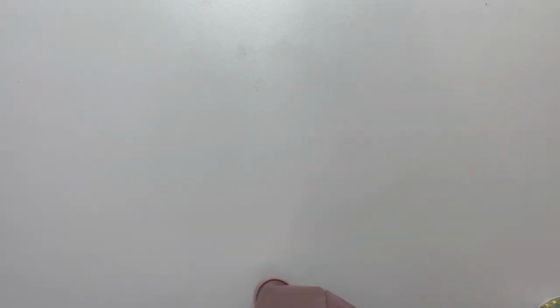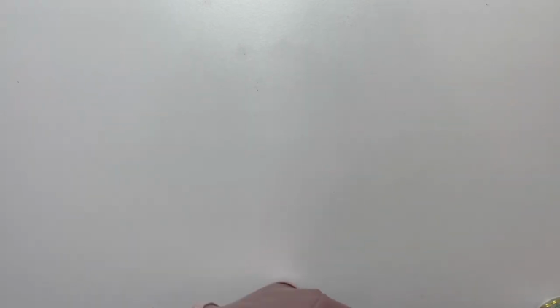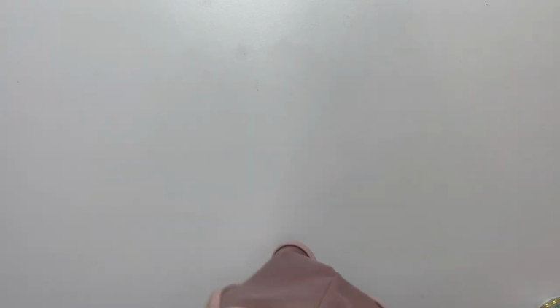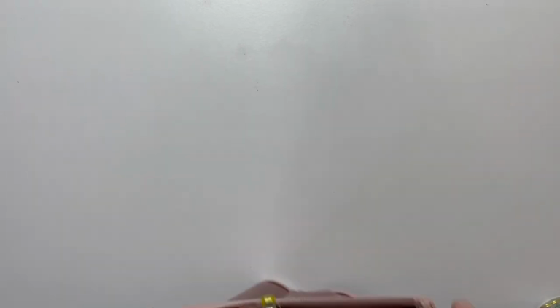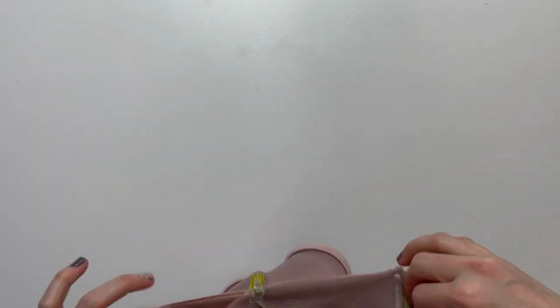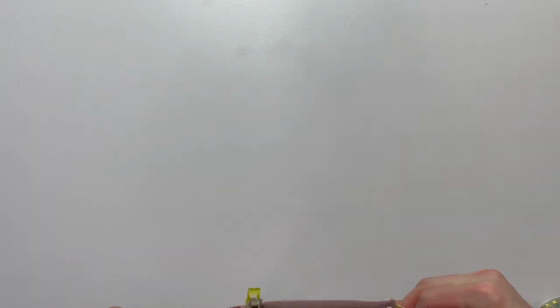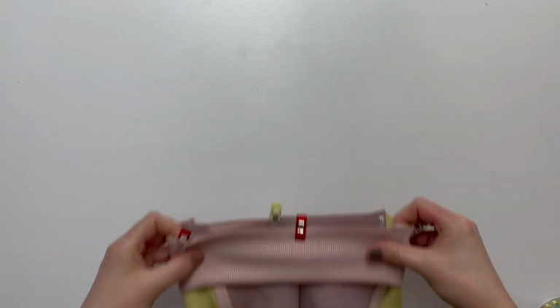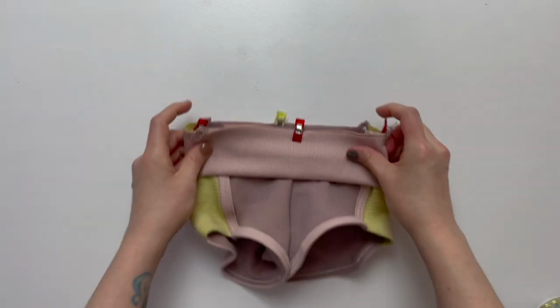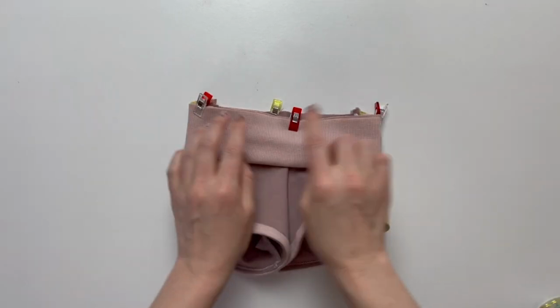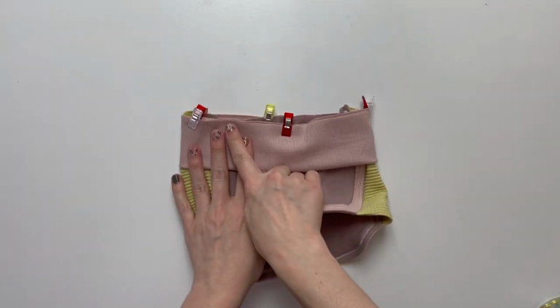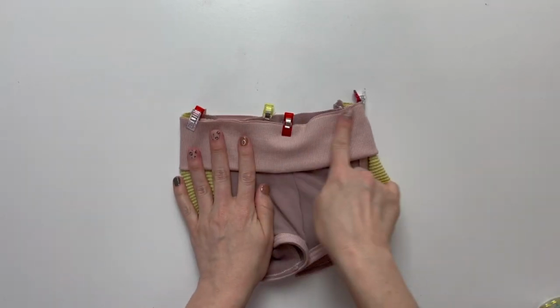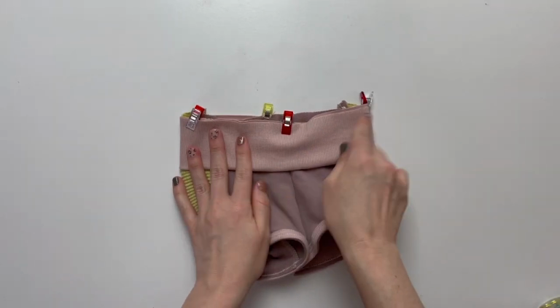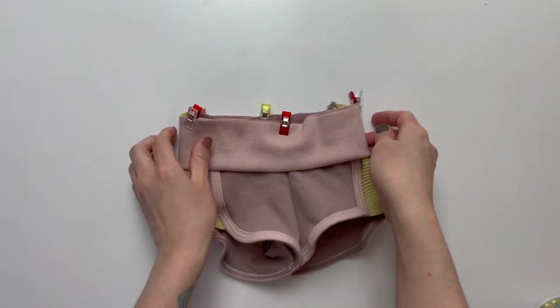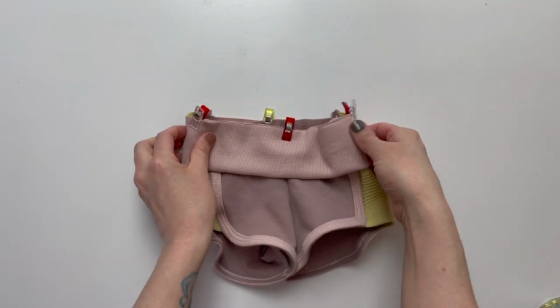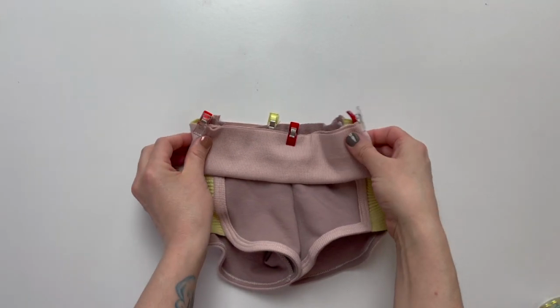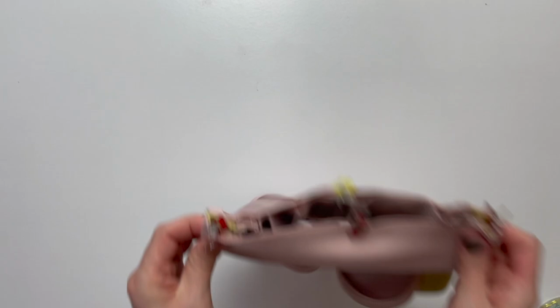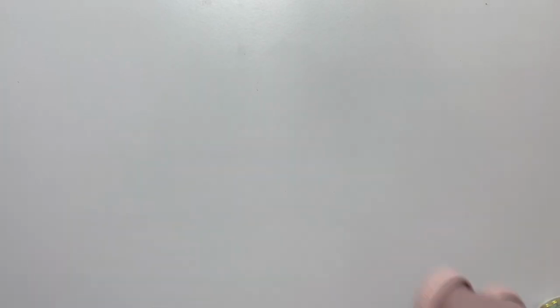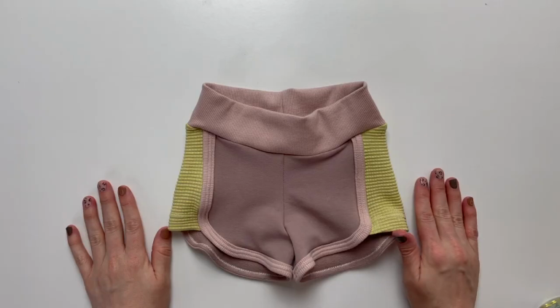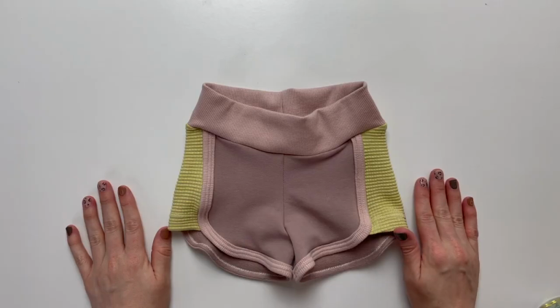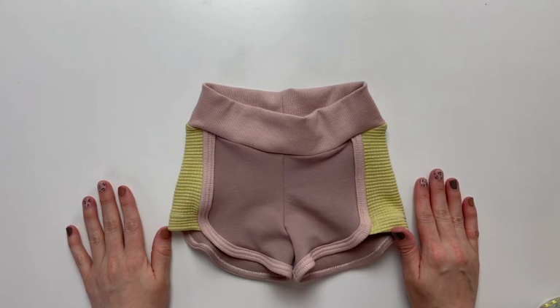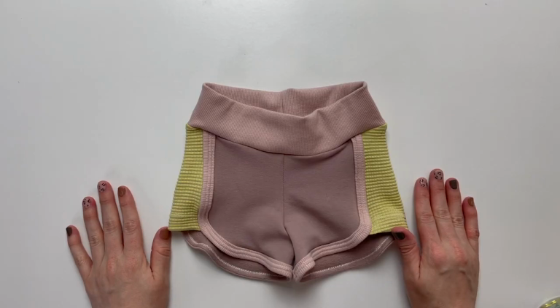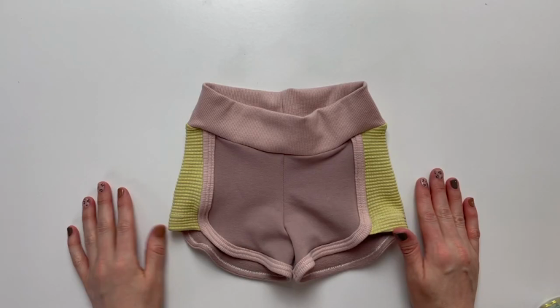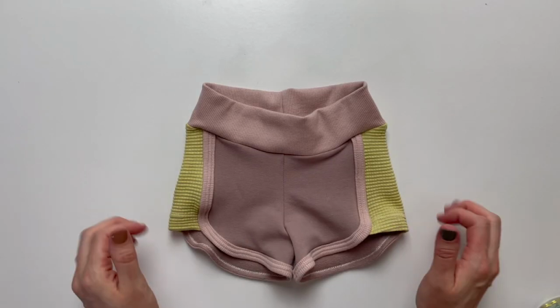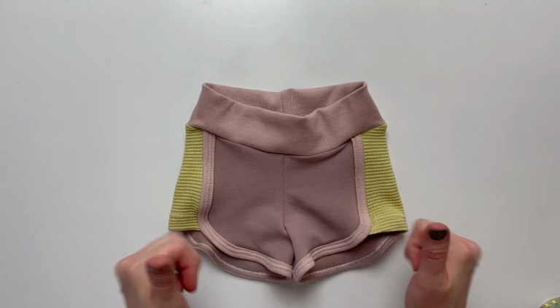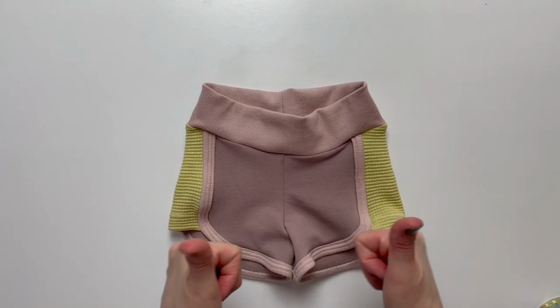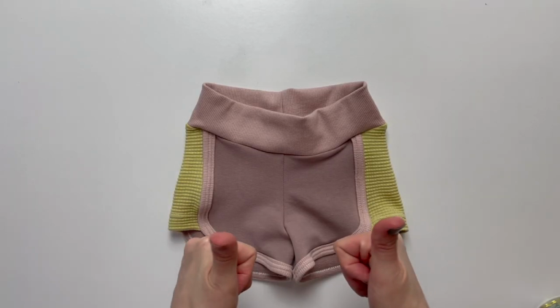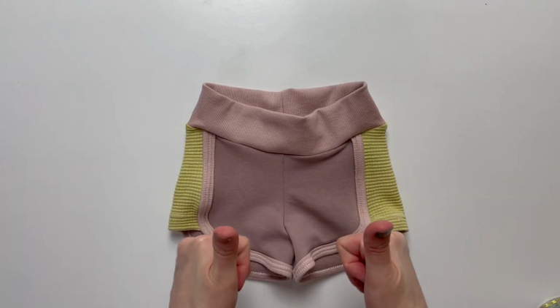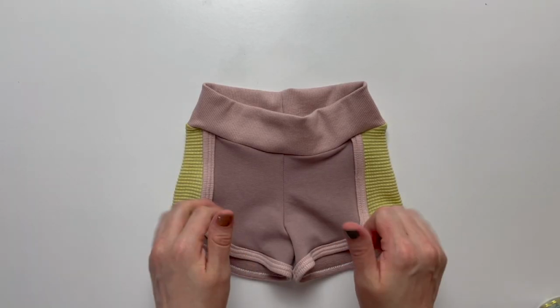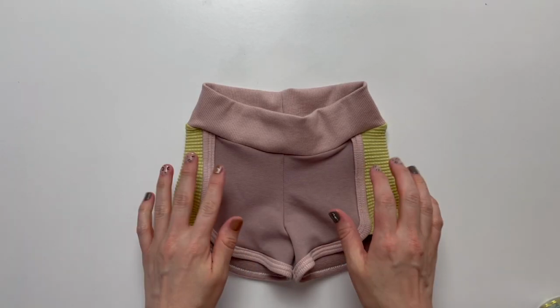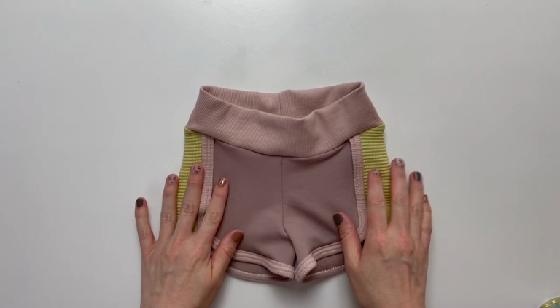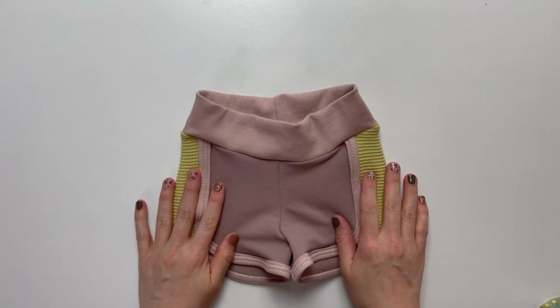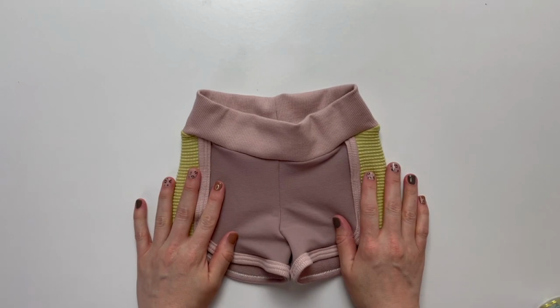Sew or serge to complete the seam. And this is what it will look like once you're done. Great job.